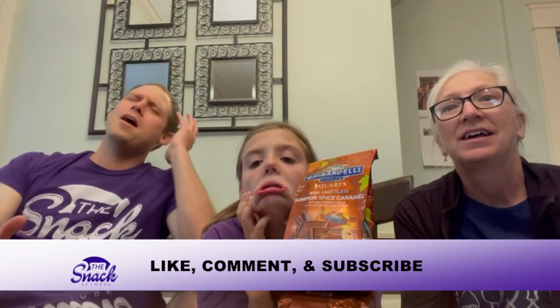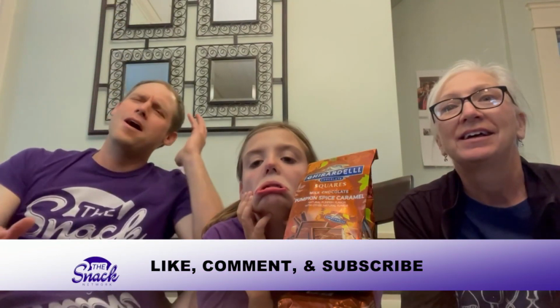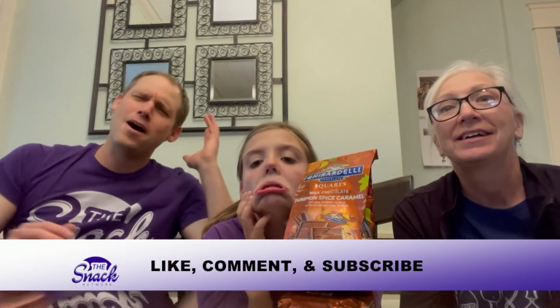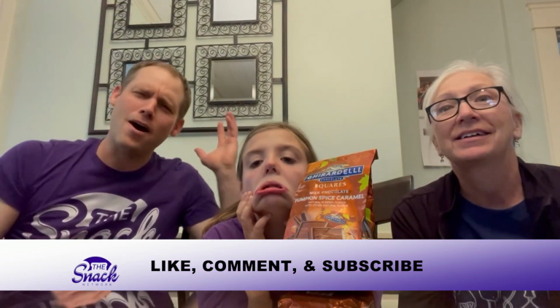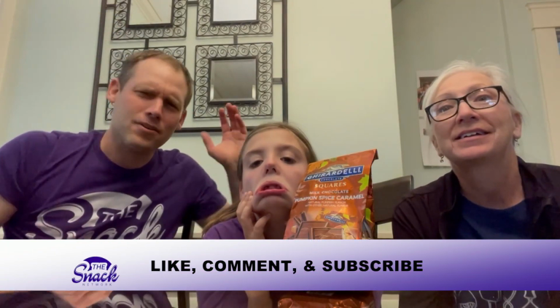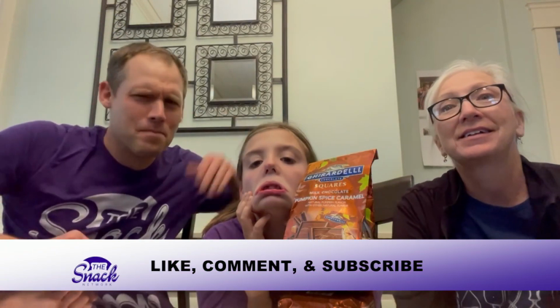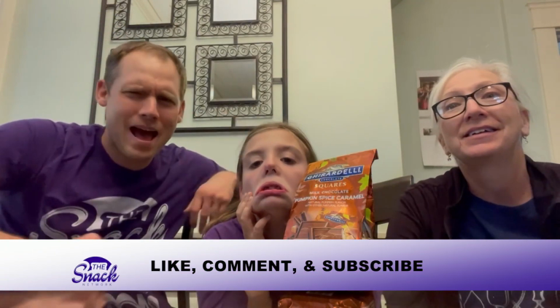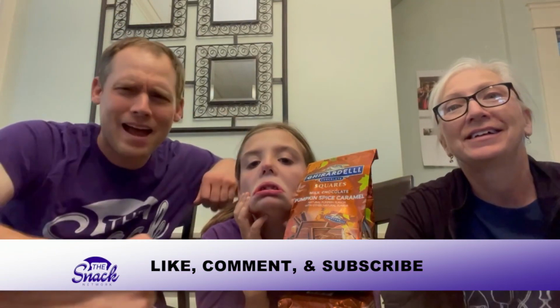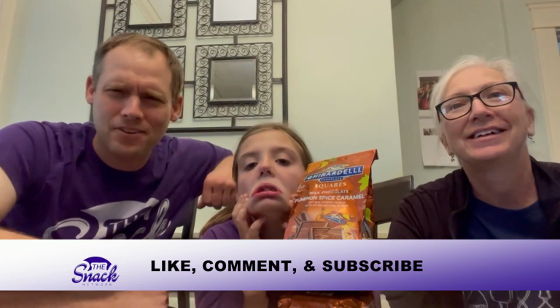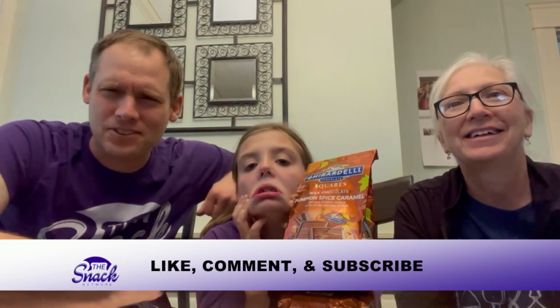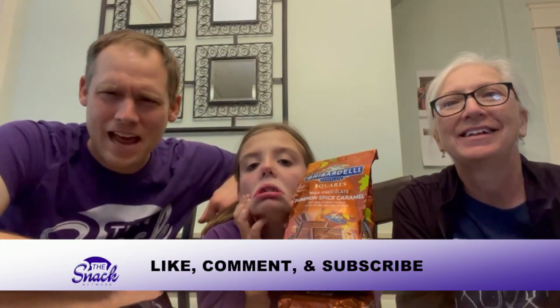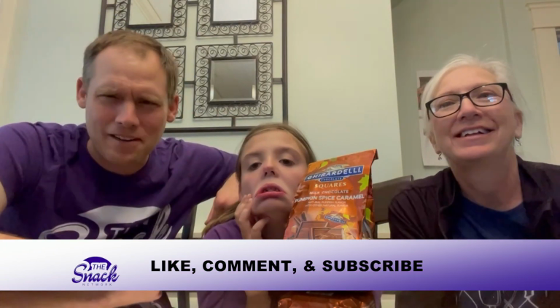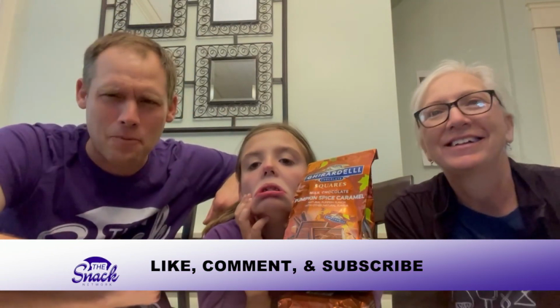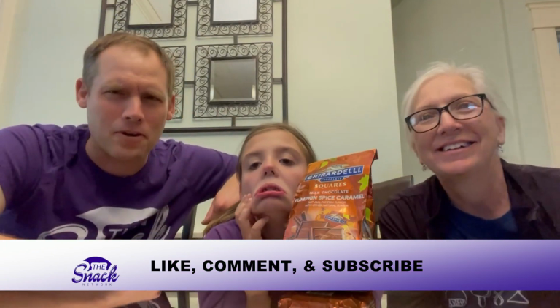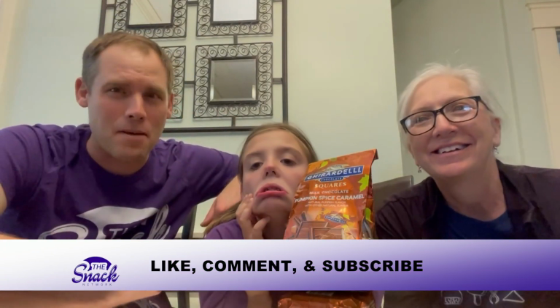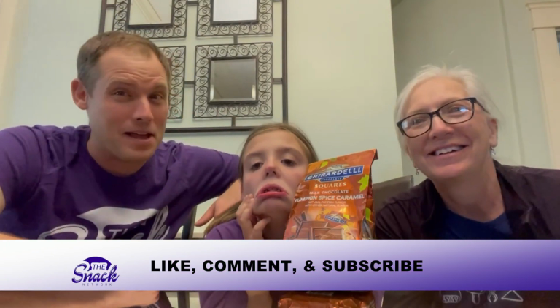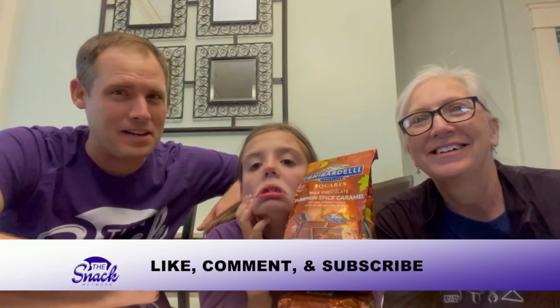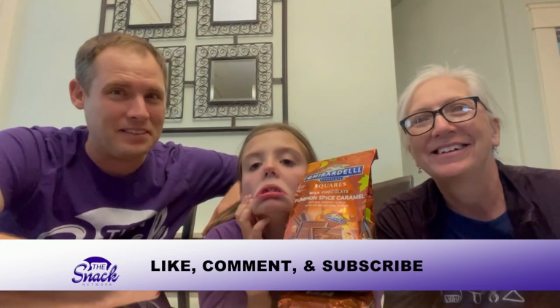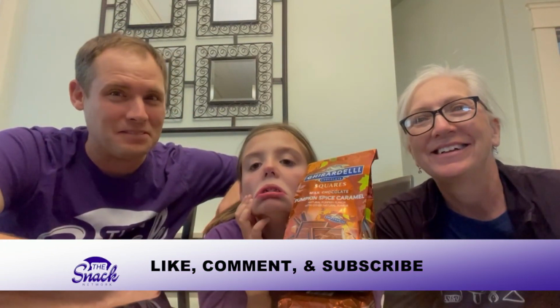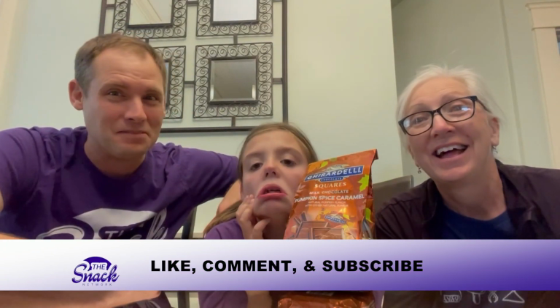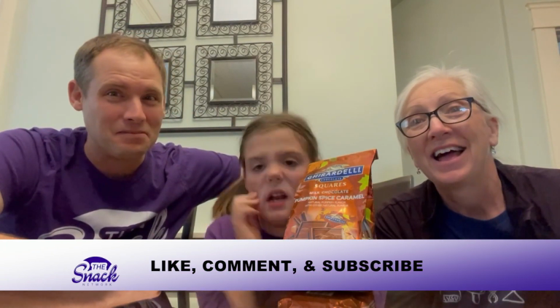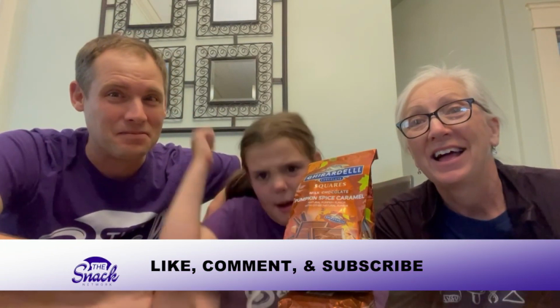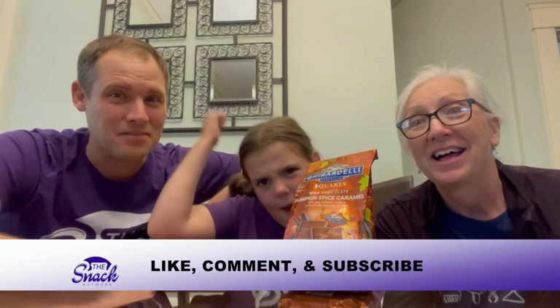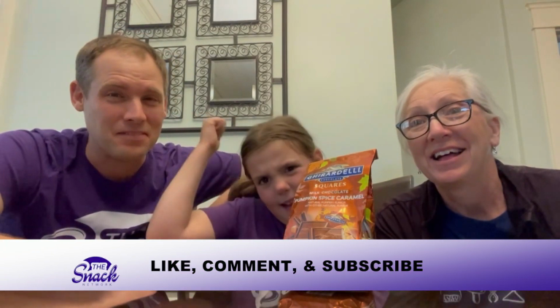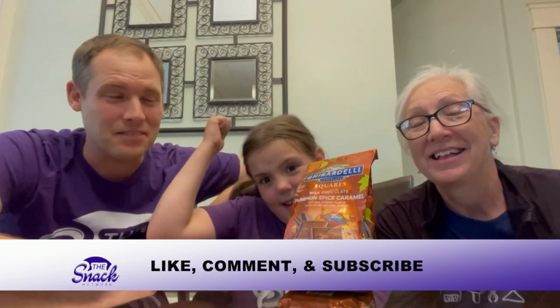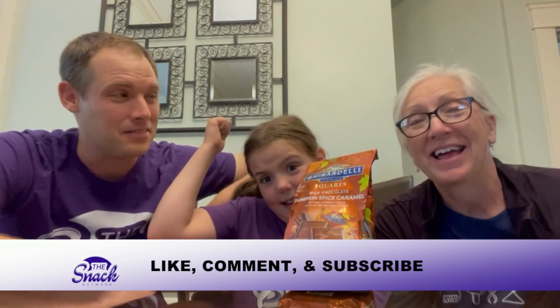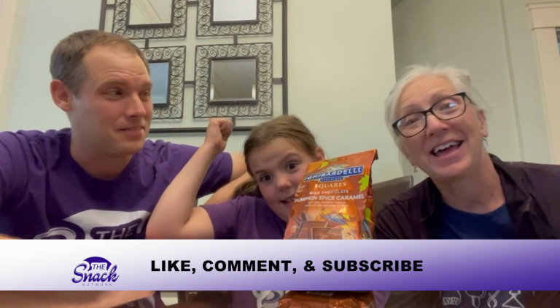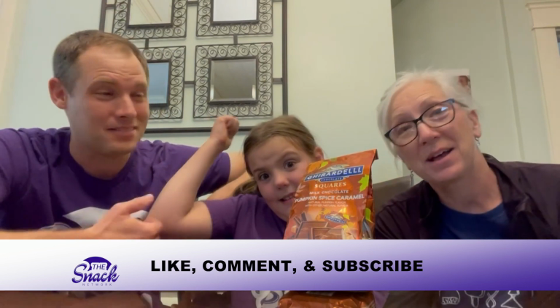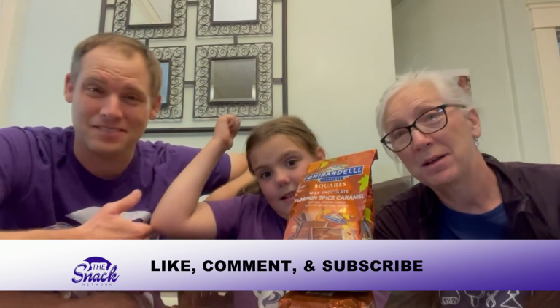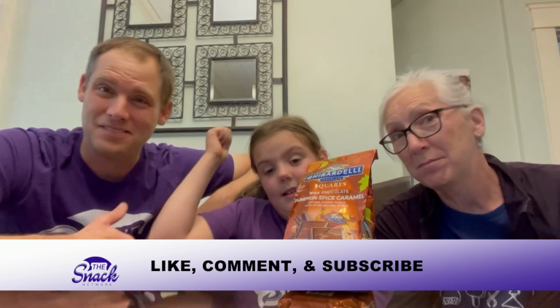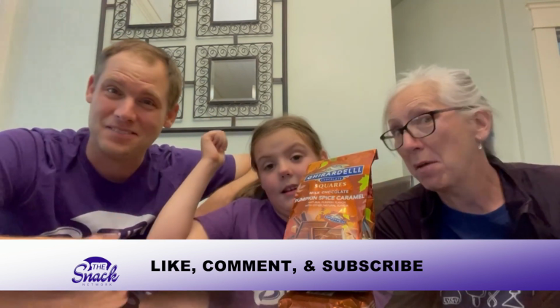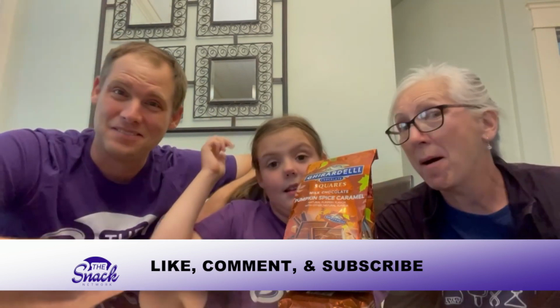Welcome back to the Snack Network. I'm Andy. And I'm Allie. And I'm Mom.